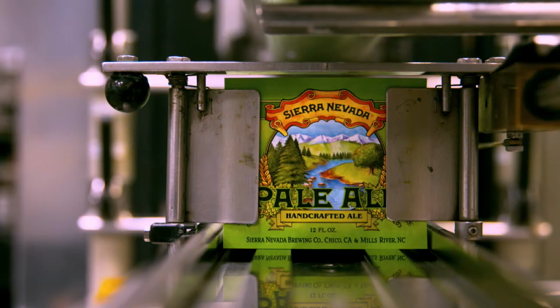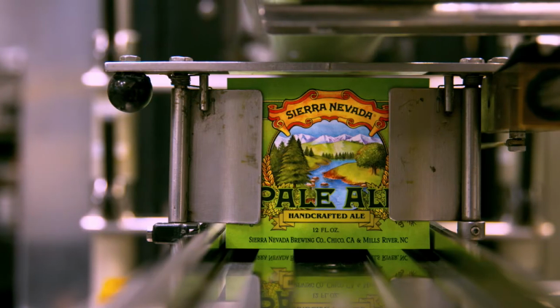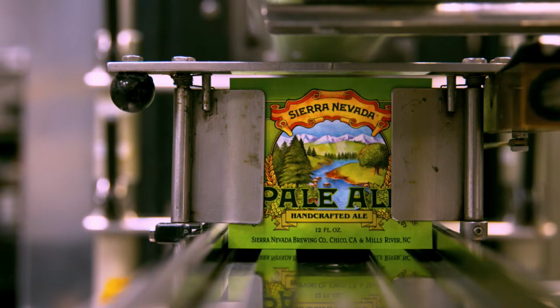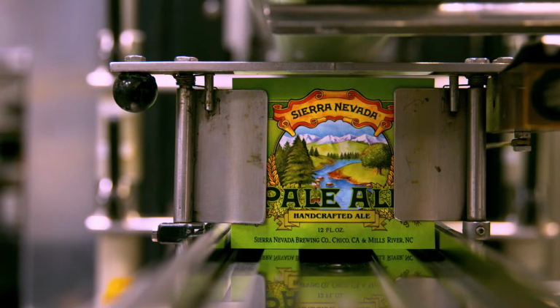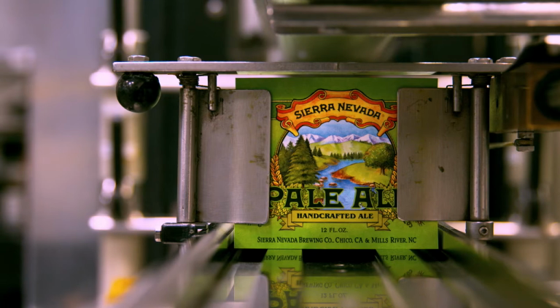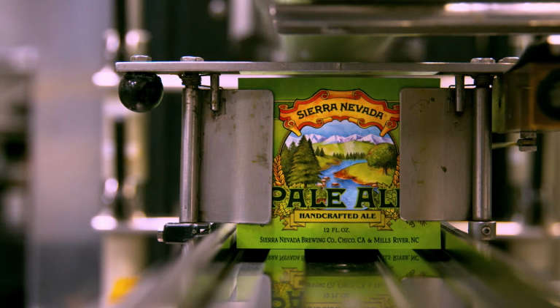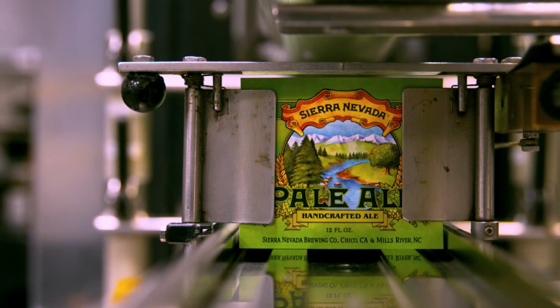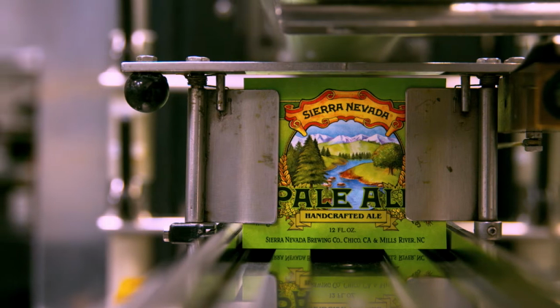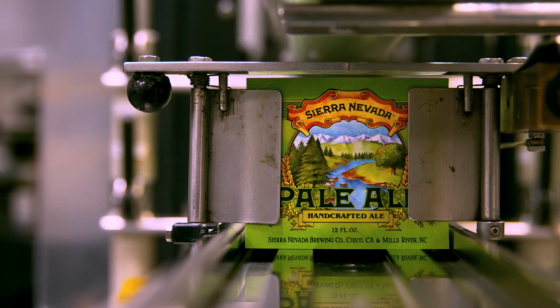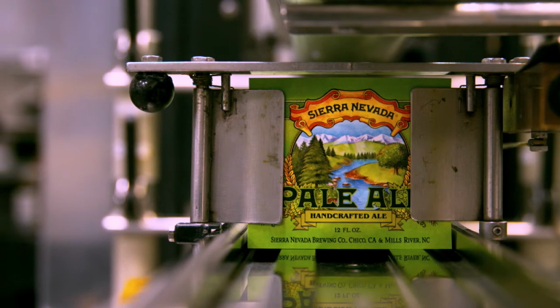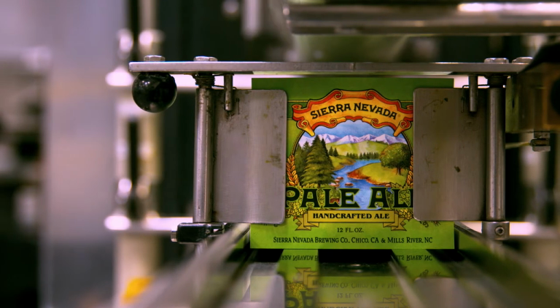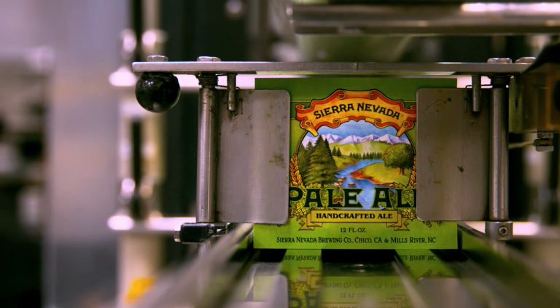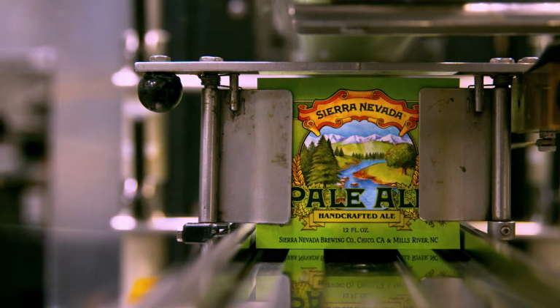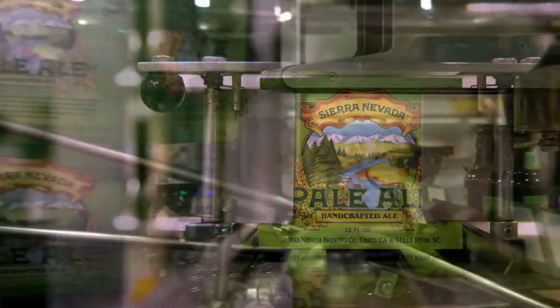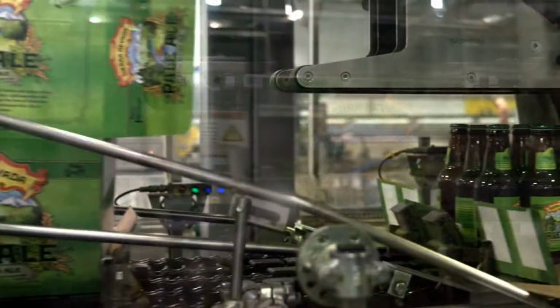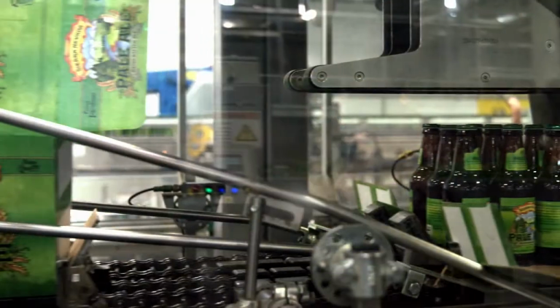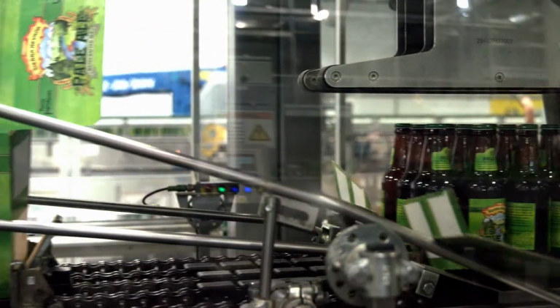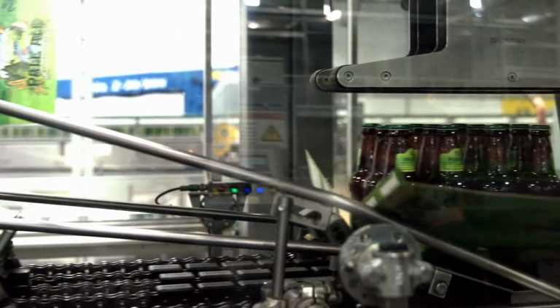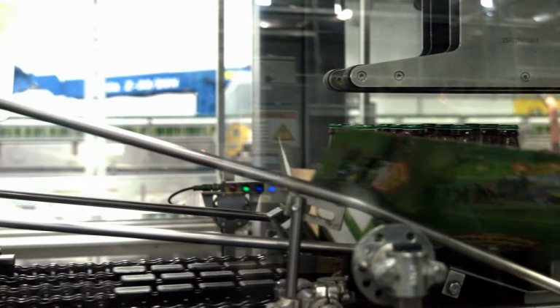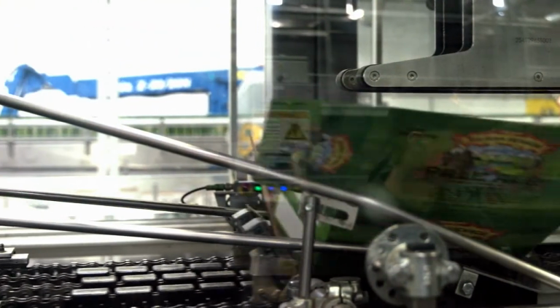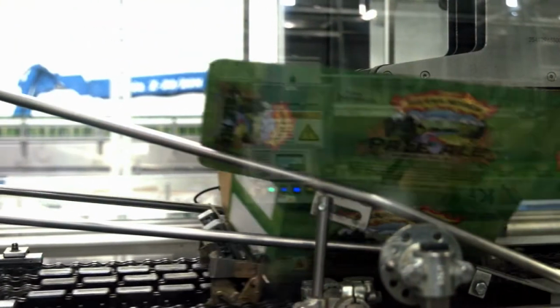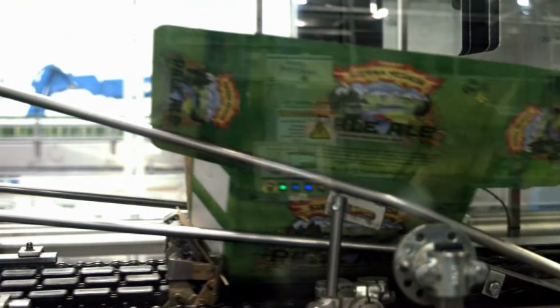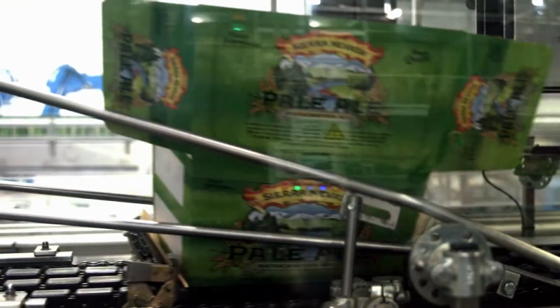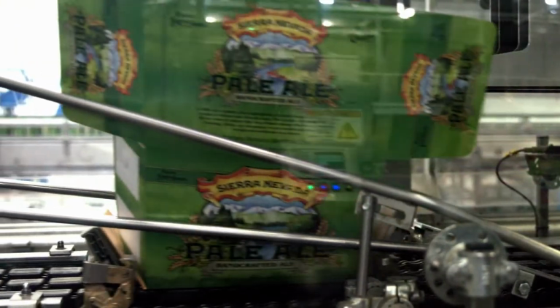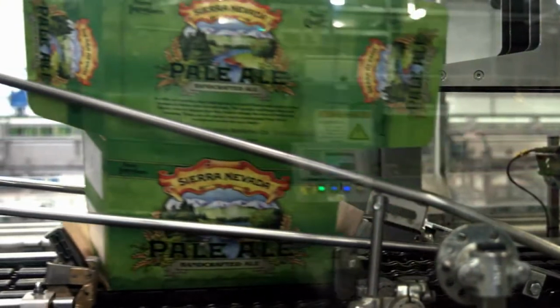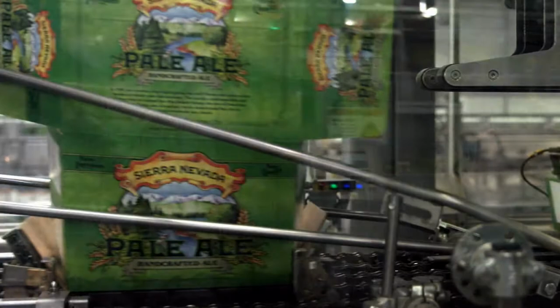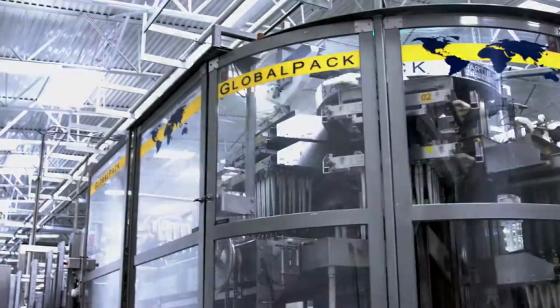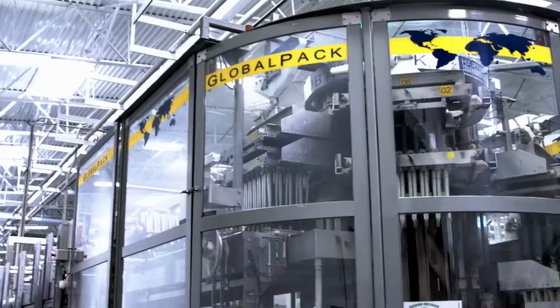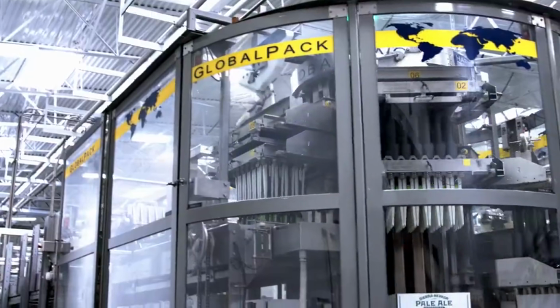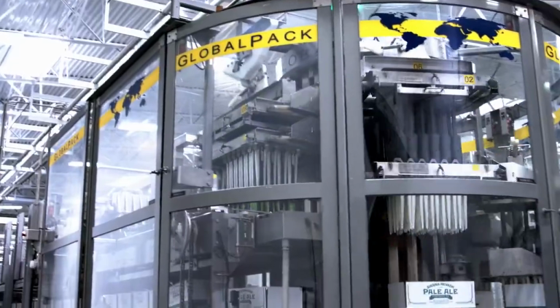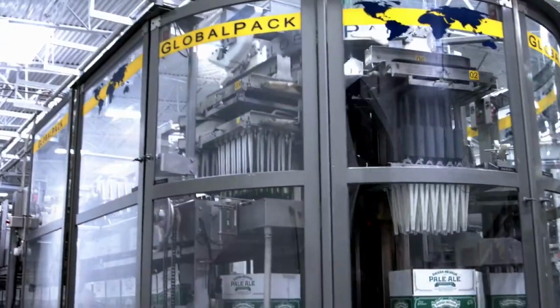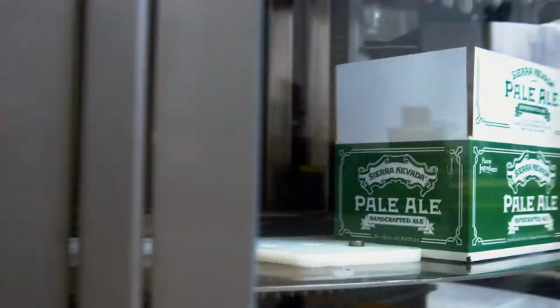Now it's time for the iconic pale ale label. Once the bottles are finished, they're either wrapped in 12 packs or placed in cases.